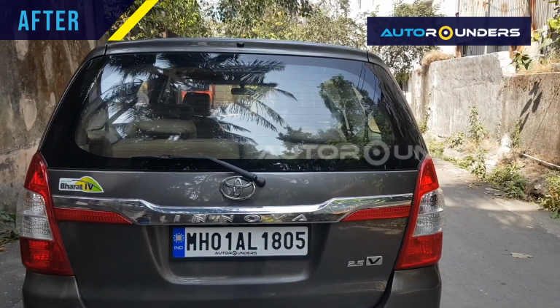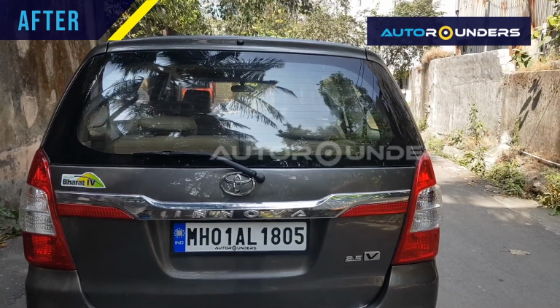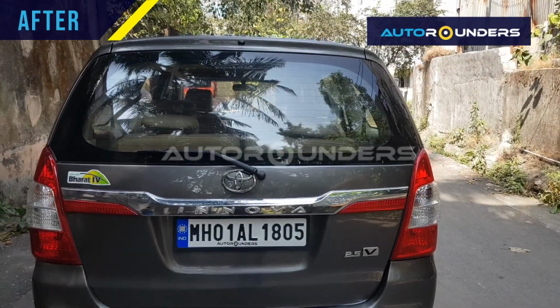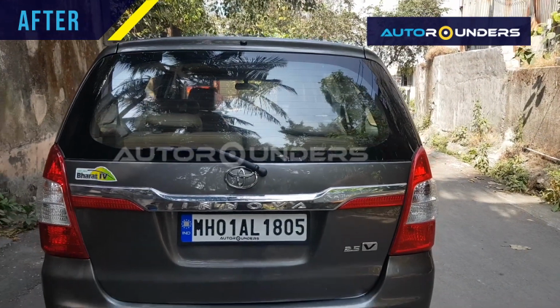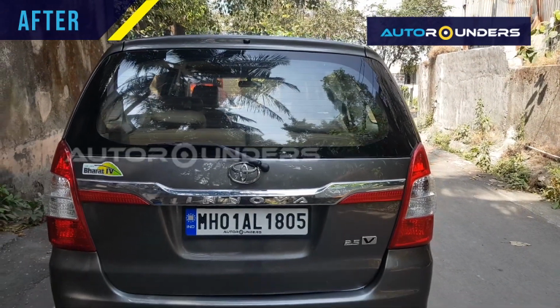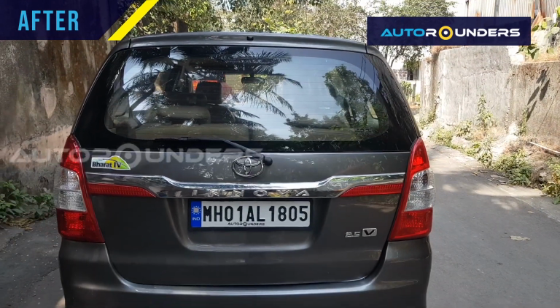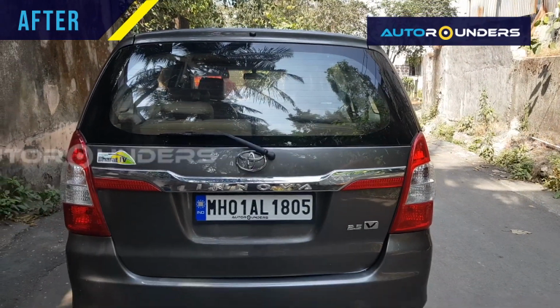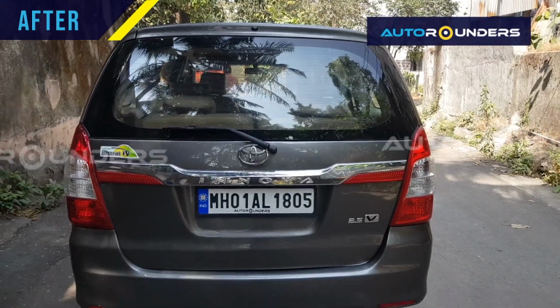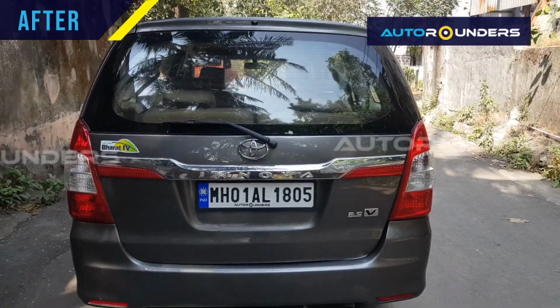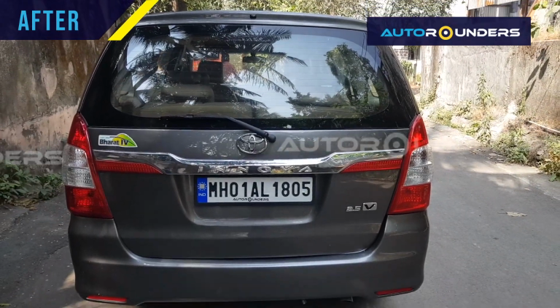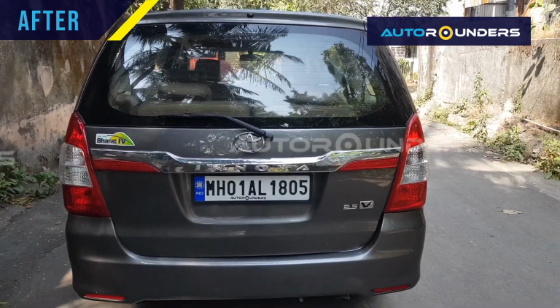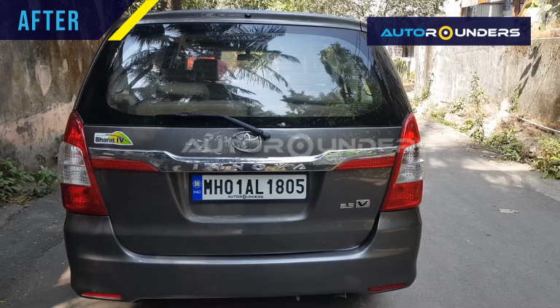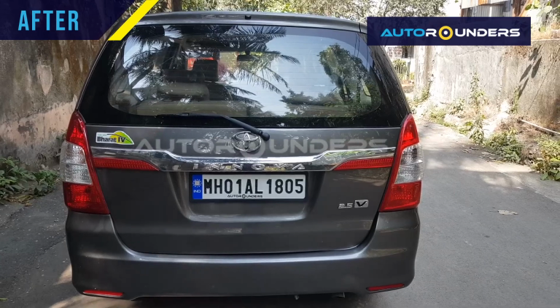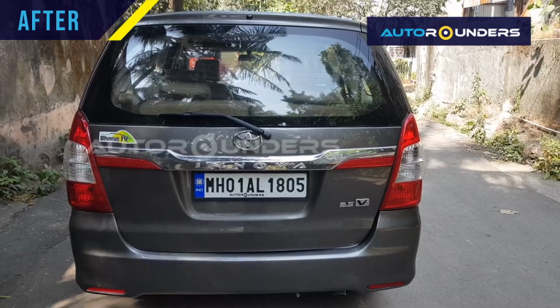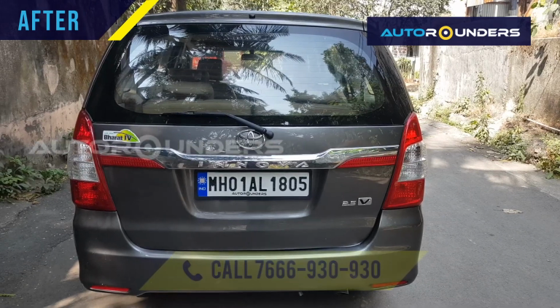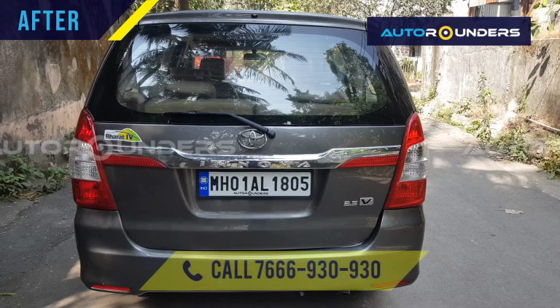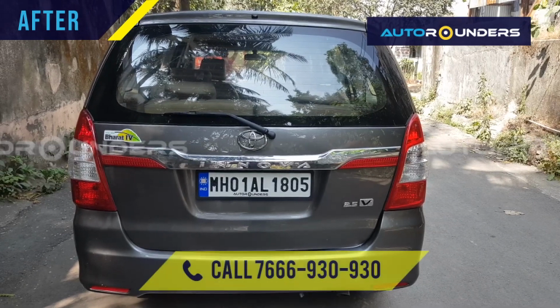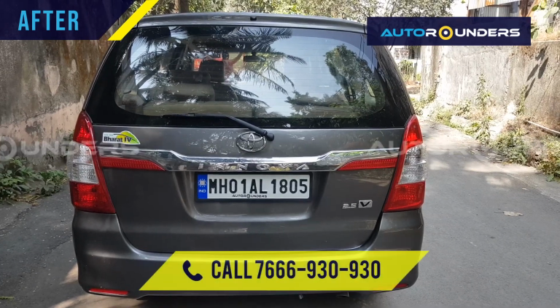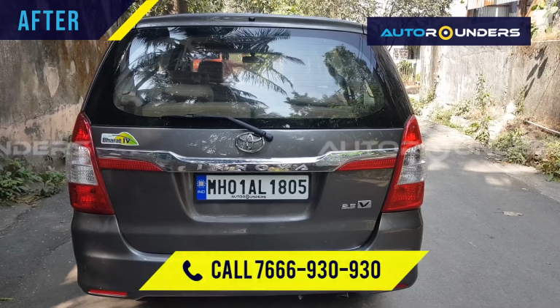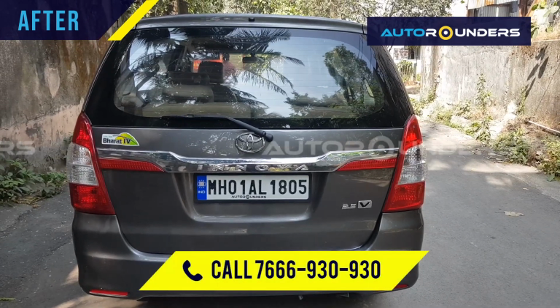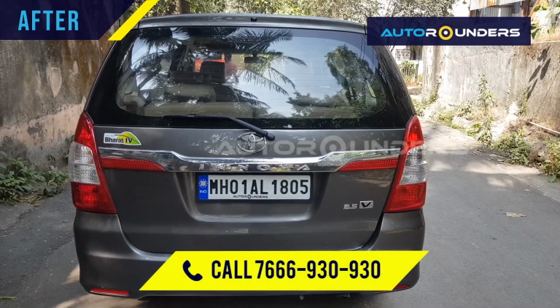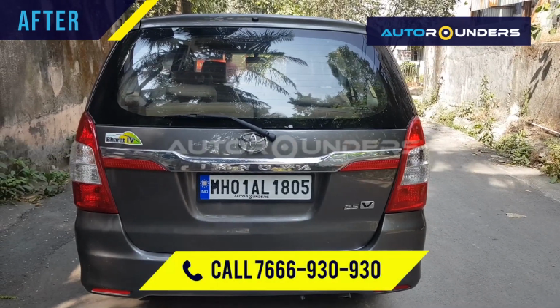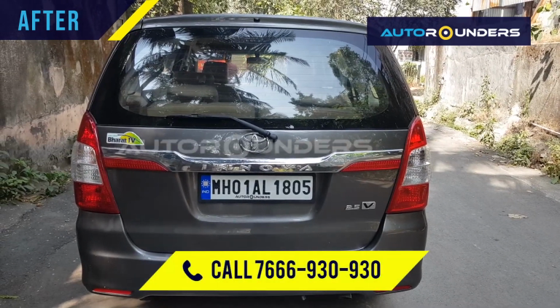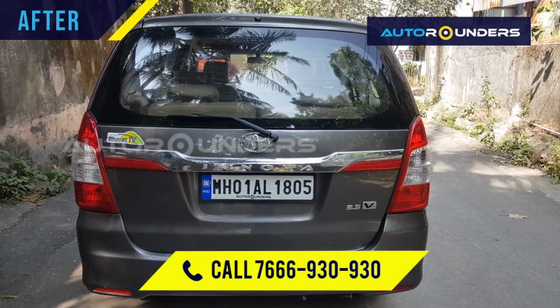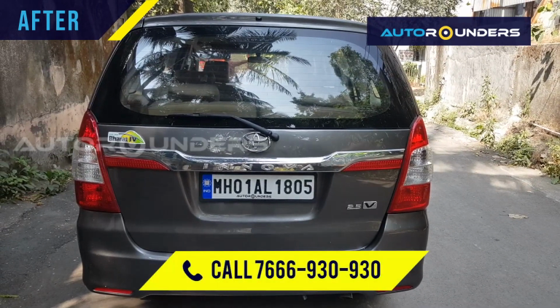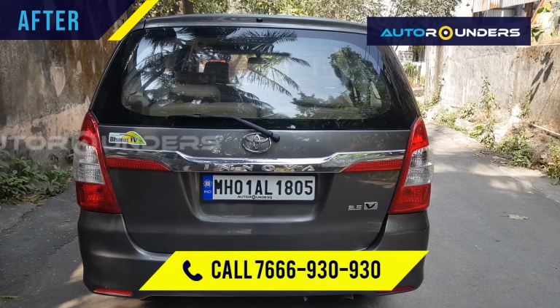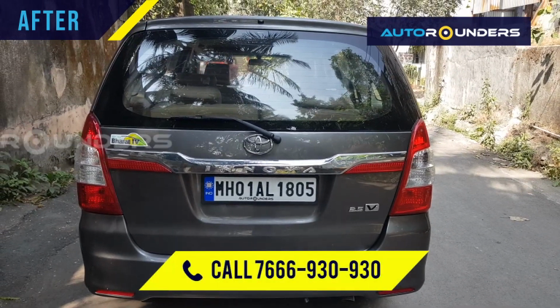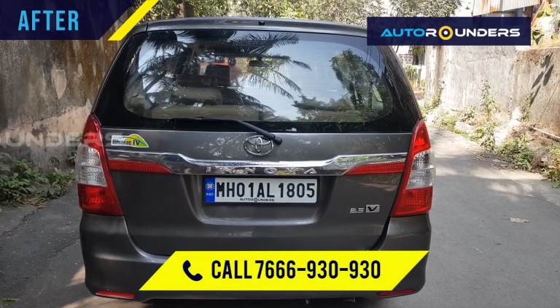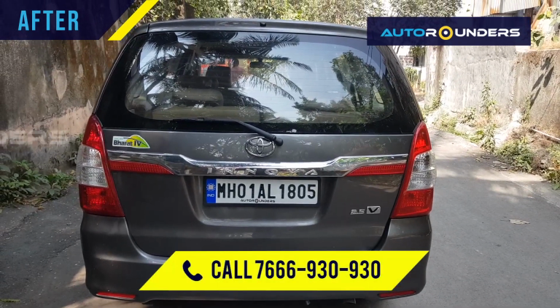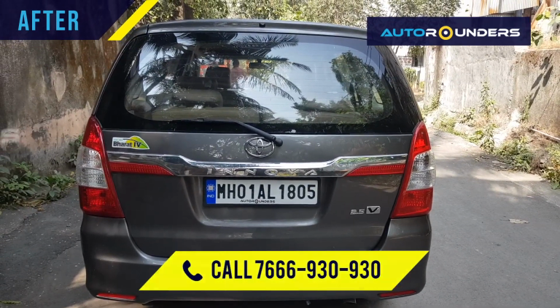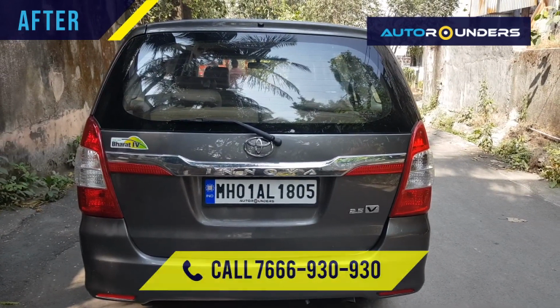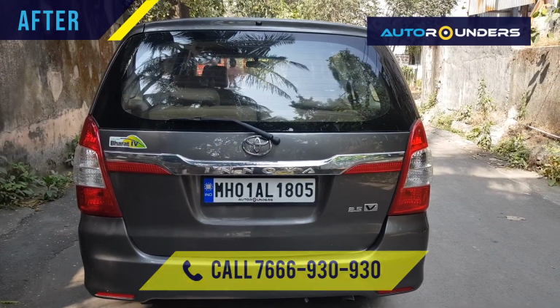So friends, if you are looking for such modification, you can call us on 766-930-930. We are based in Mumbai. Thank you.